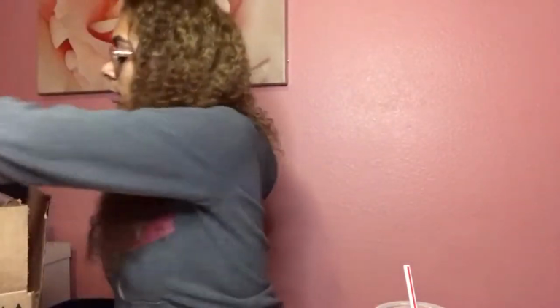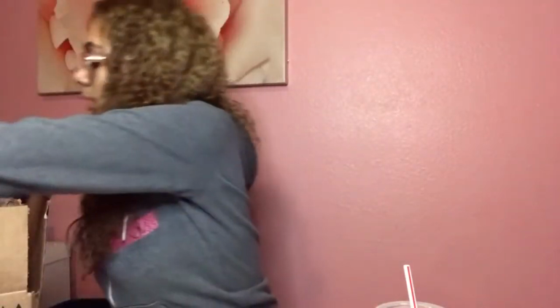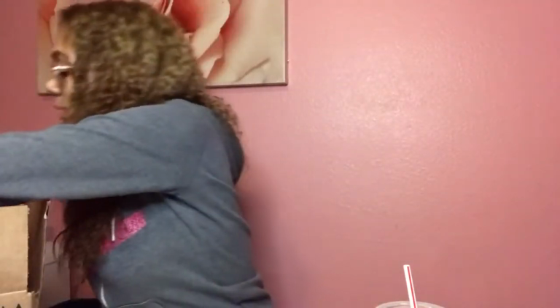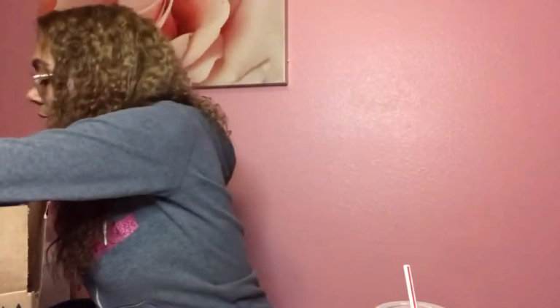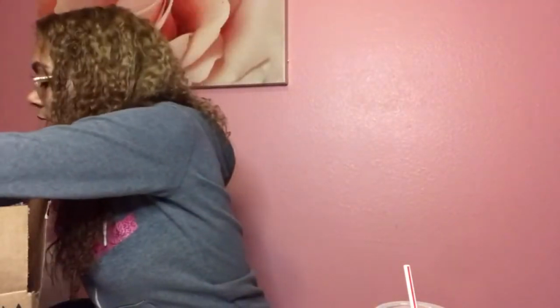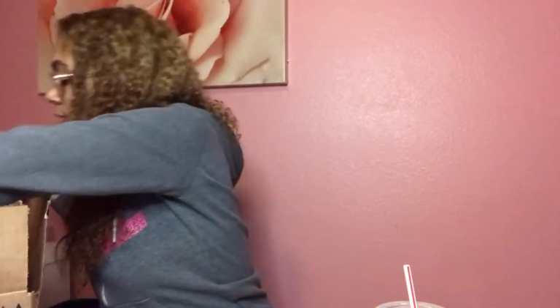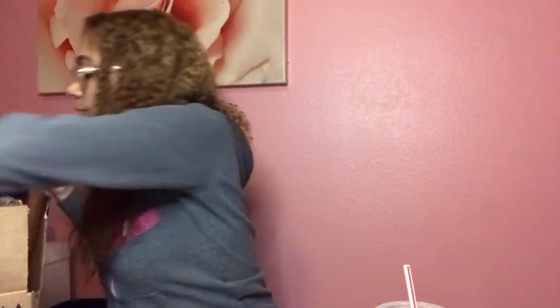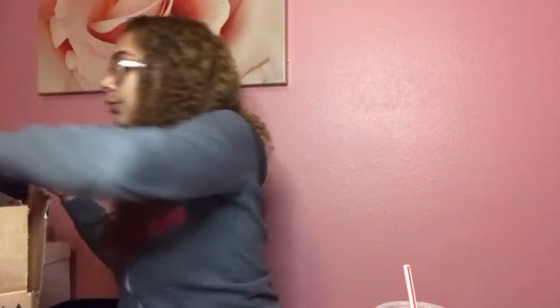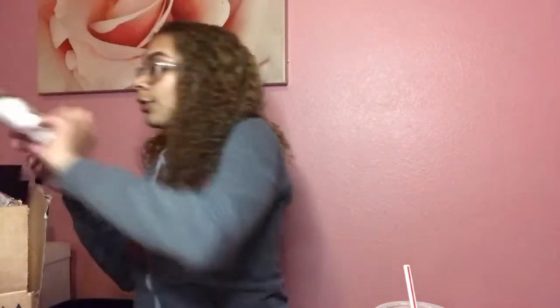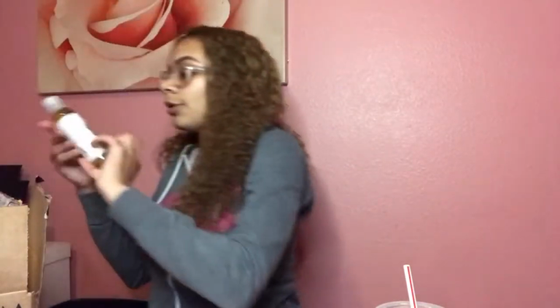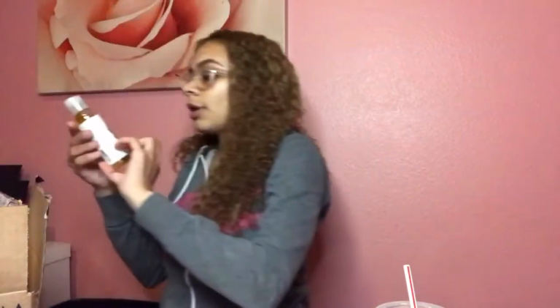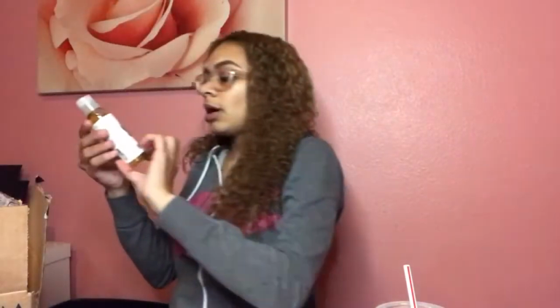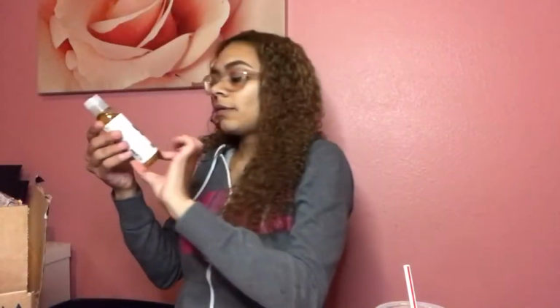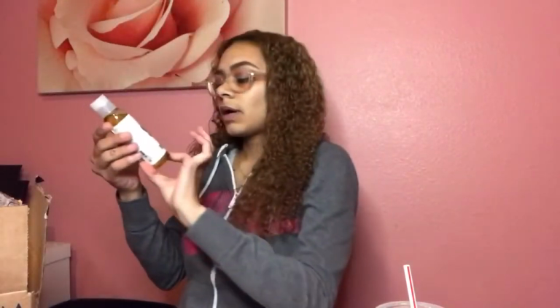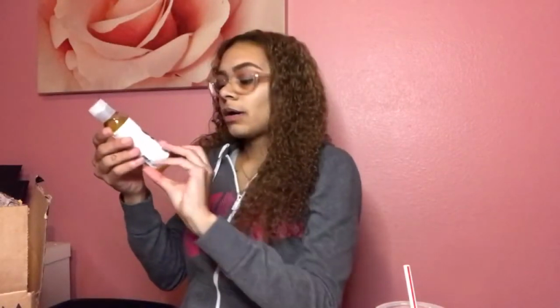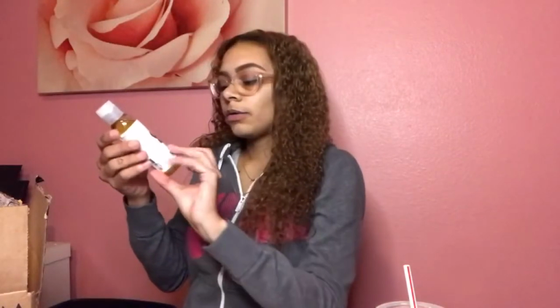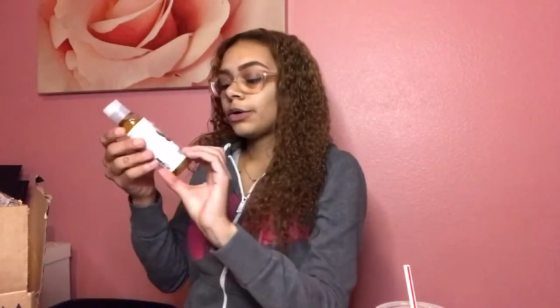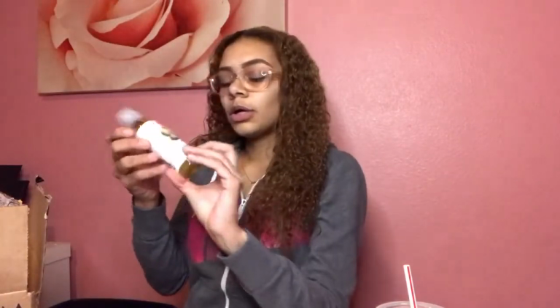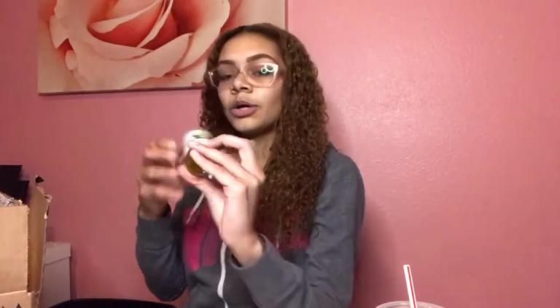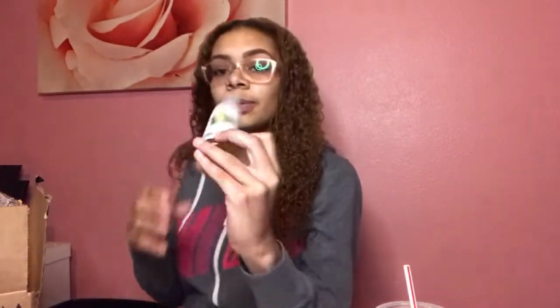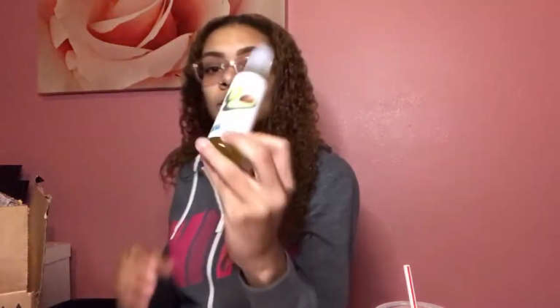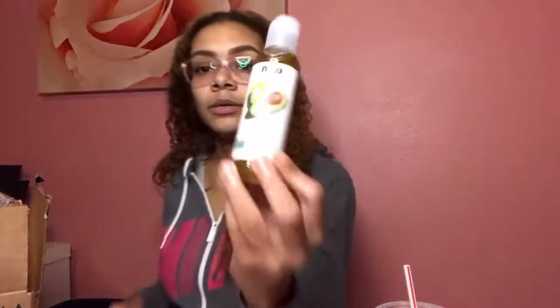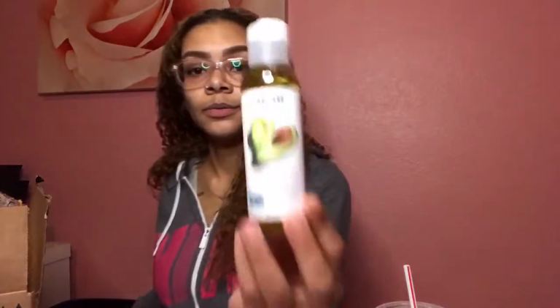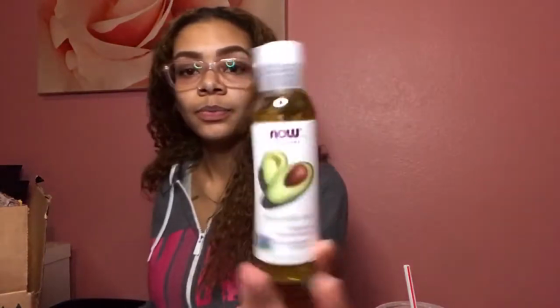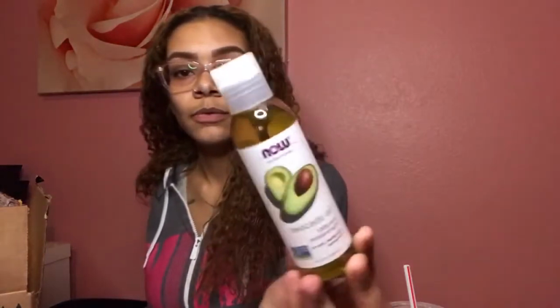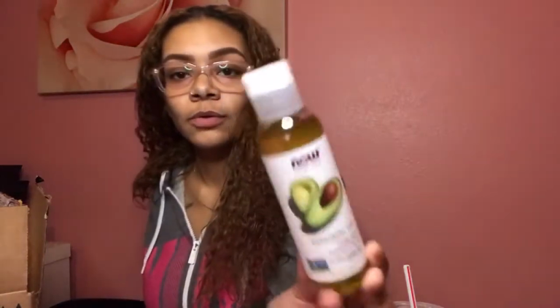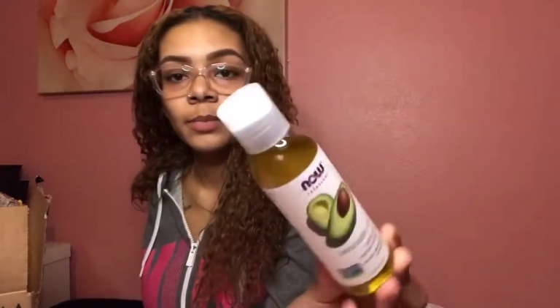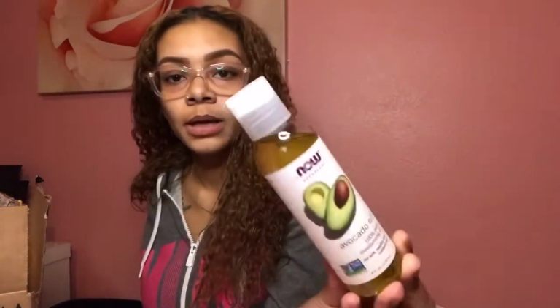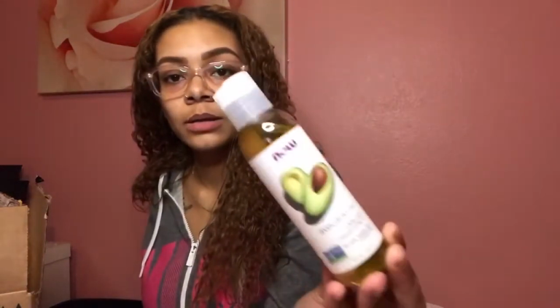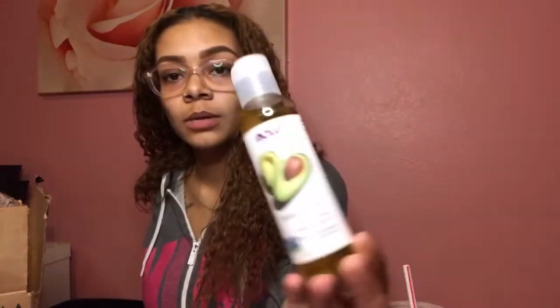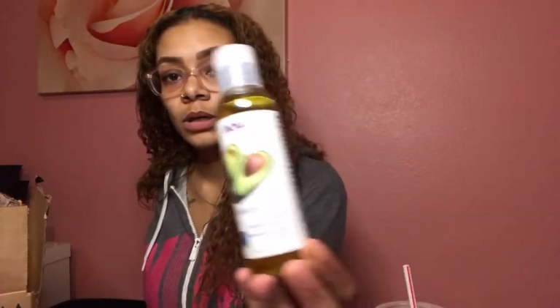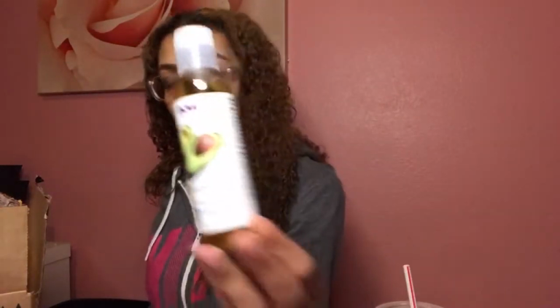I also ordered 100% avocado oil for my lip gloss.